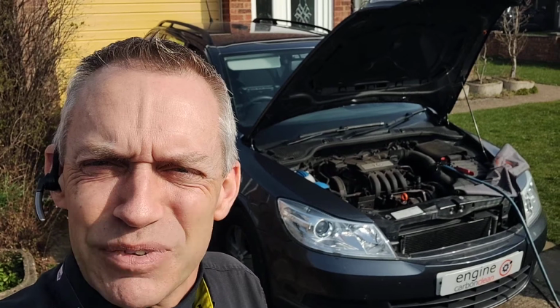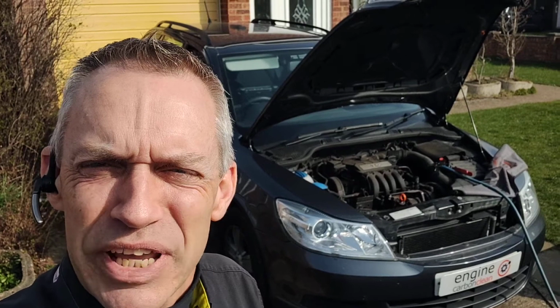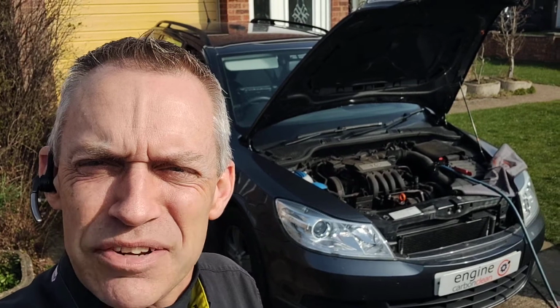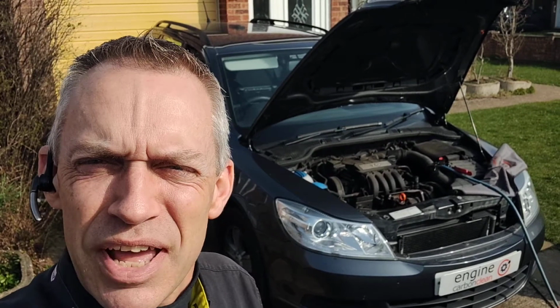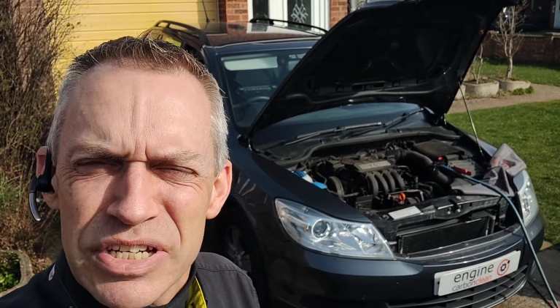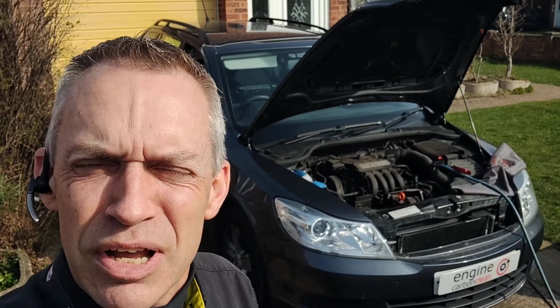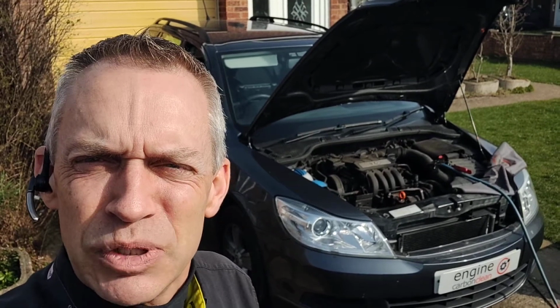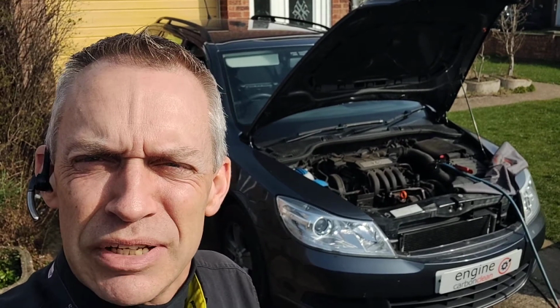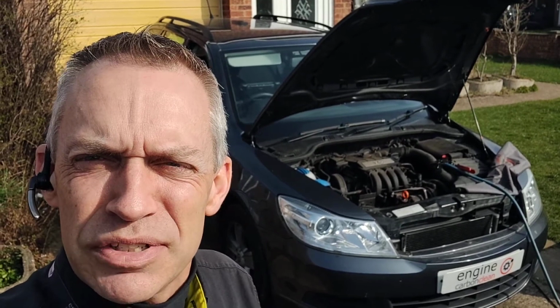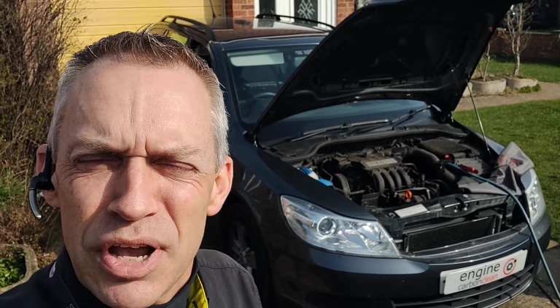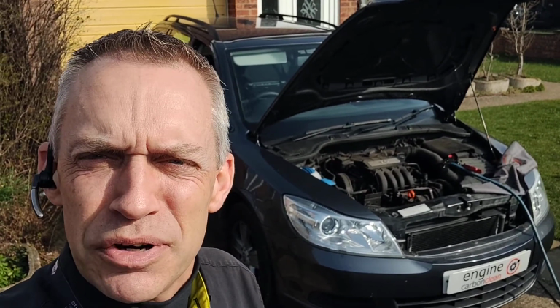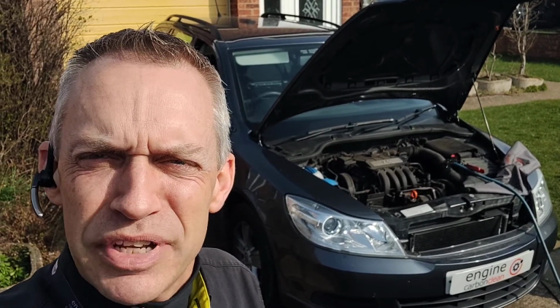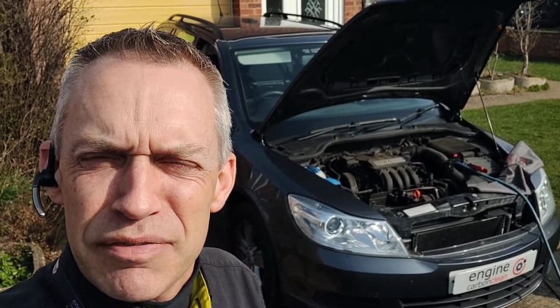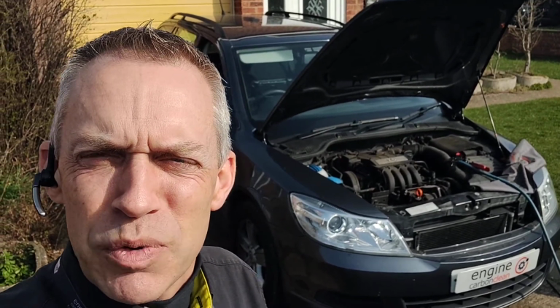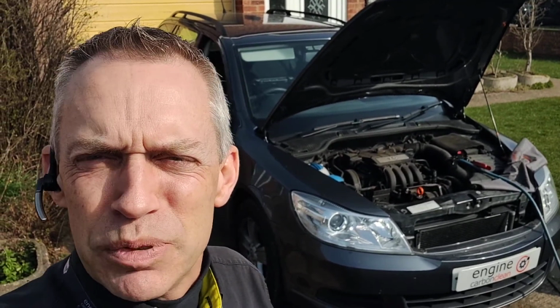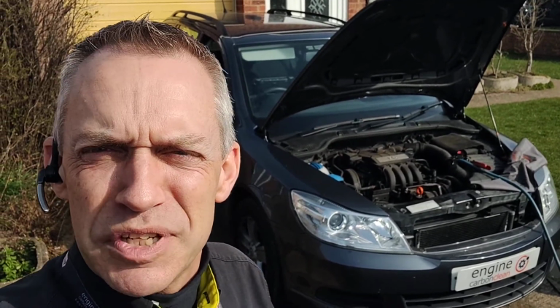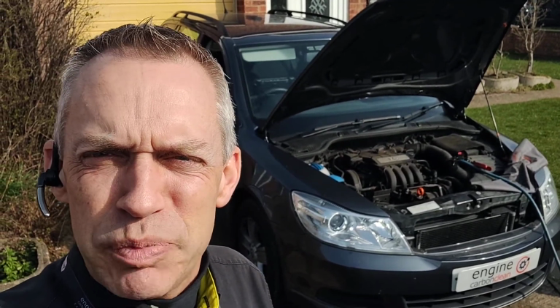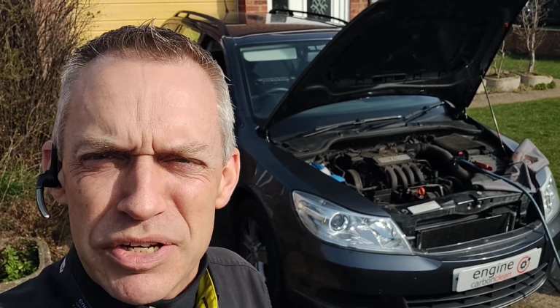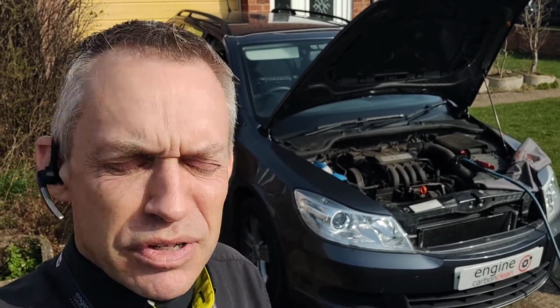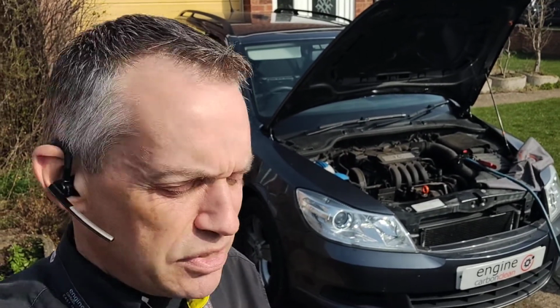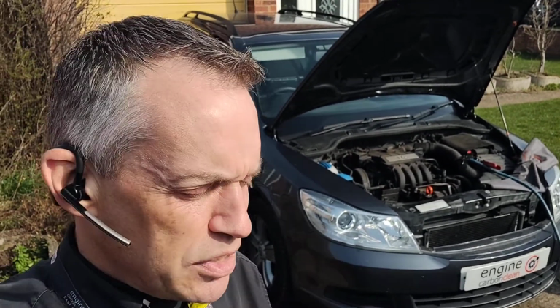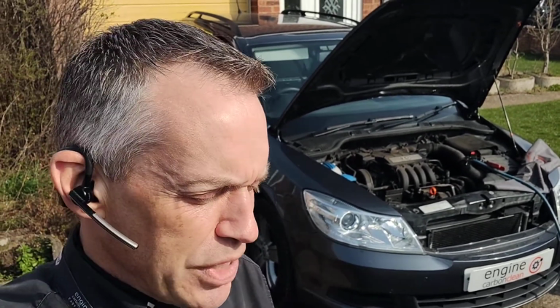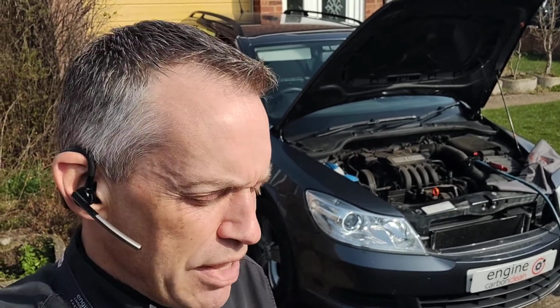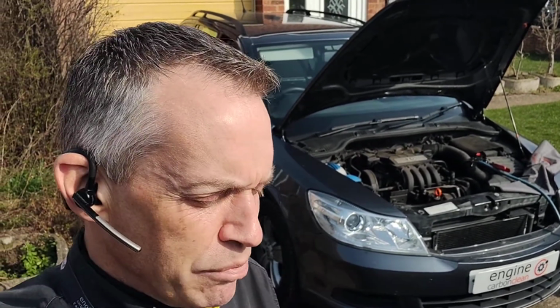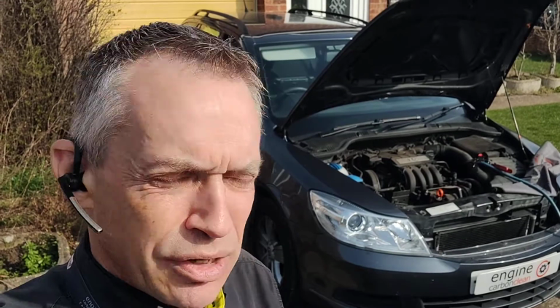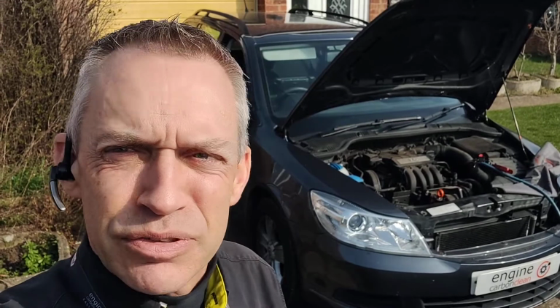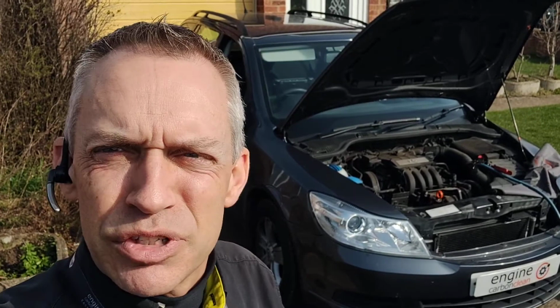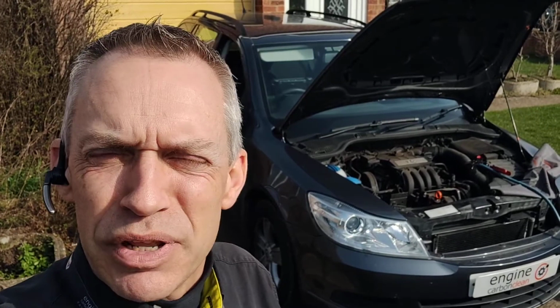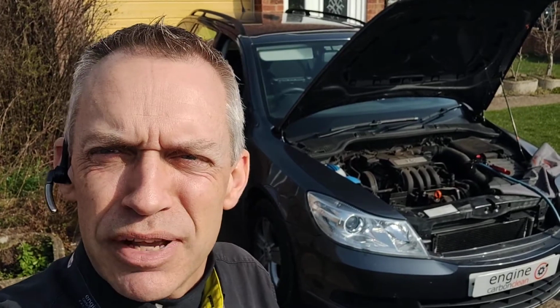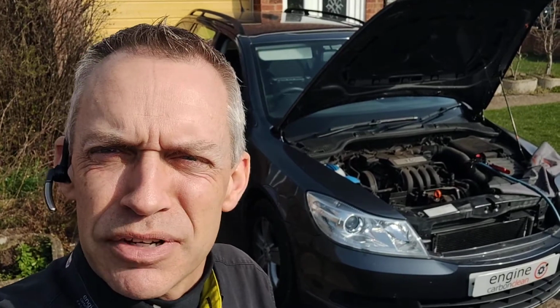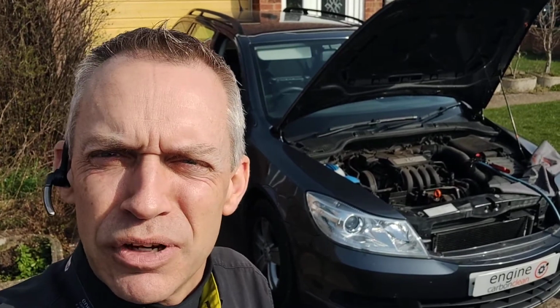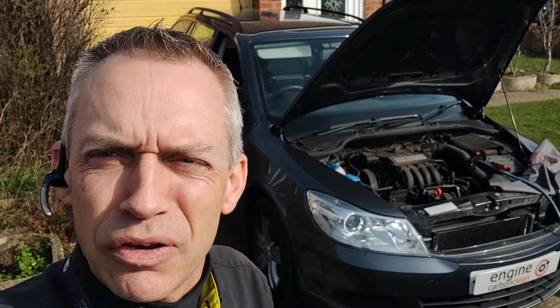Morning, Adrian at Engine Carbon Clean. Got a Skoda Octavia 1.6 petrol. It's a 2011 model, 120,000 on the clock.